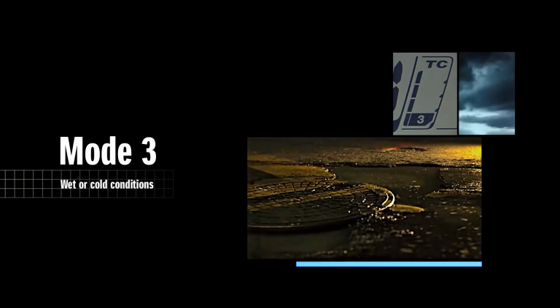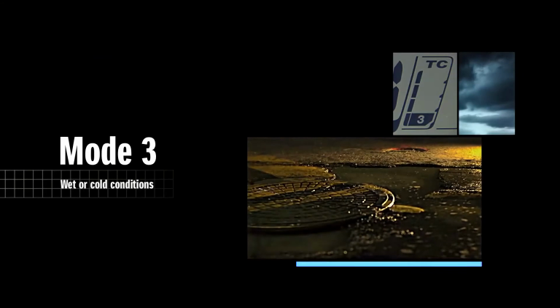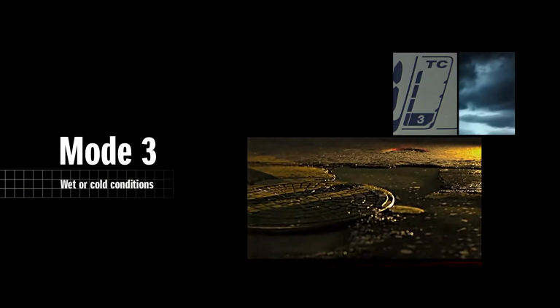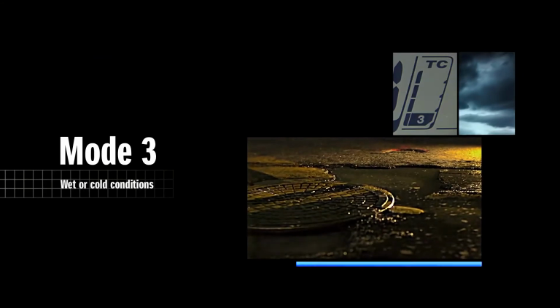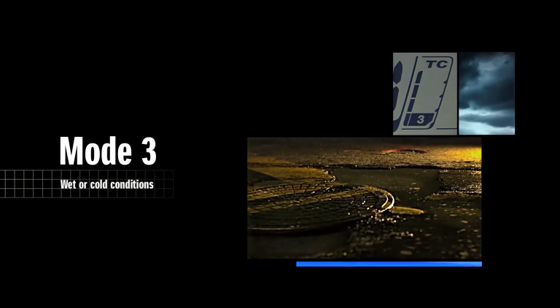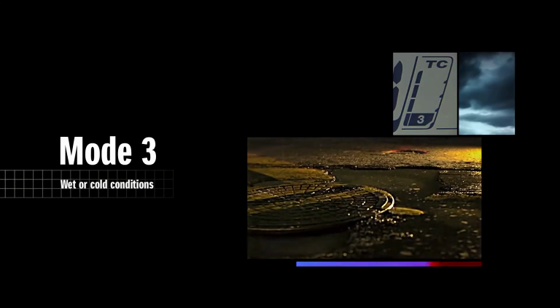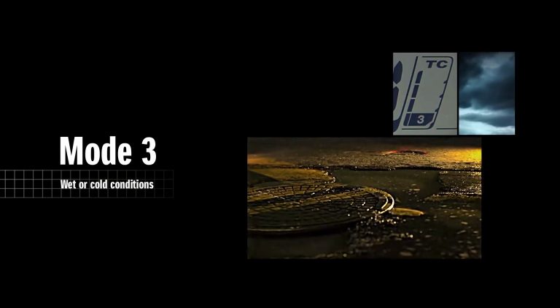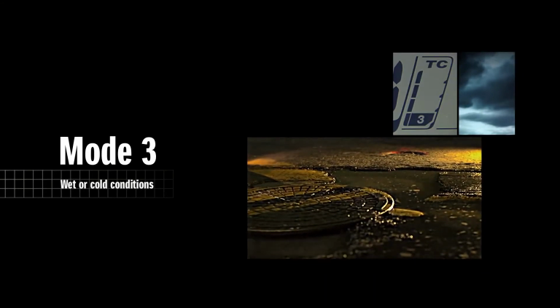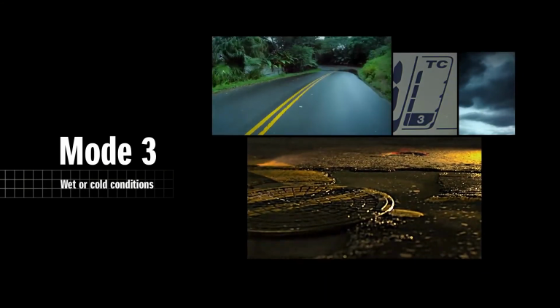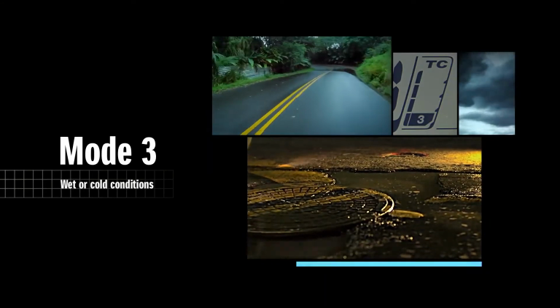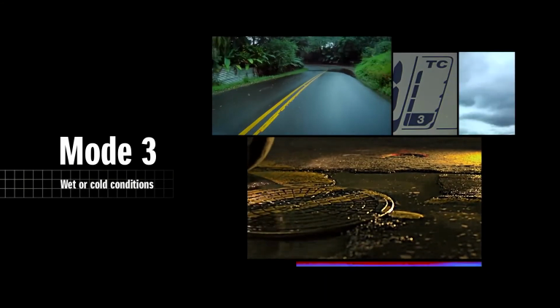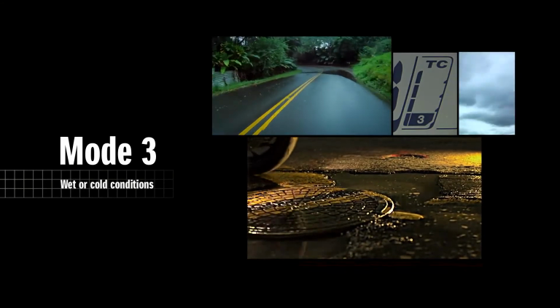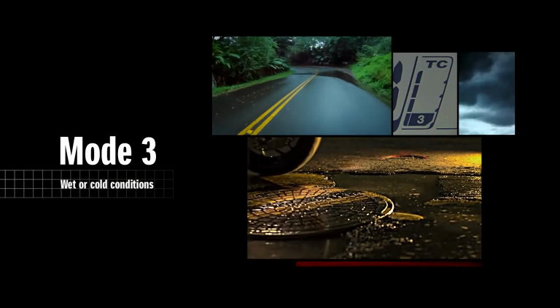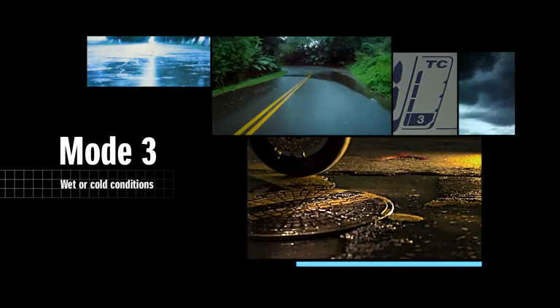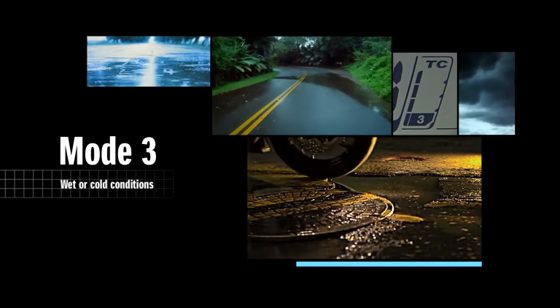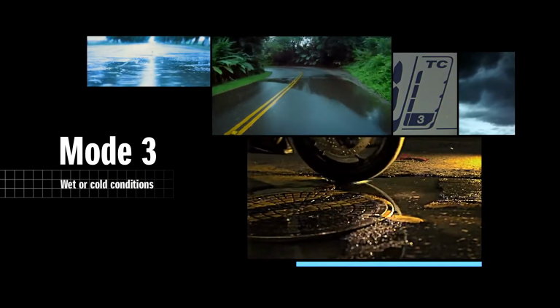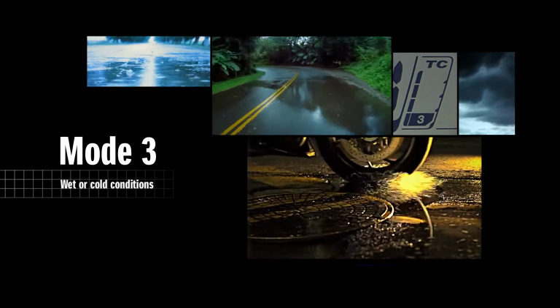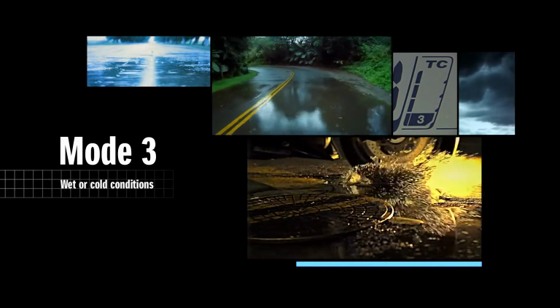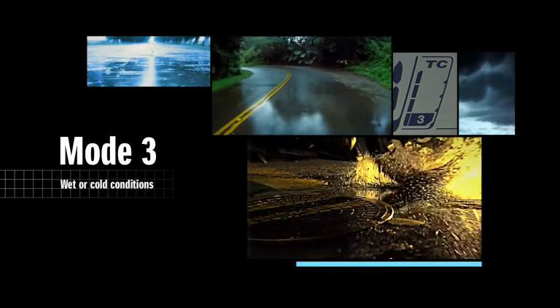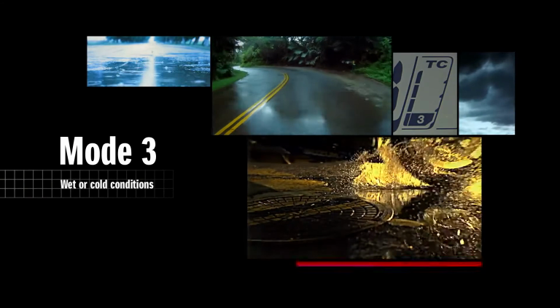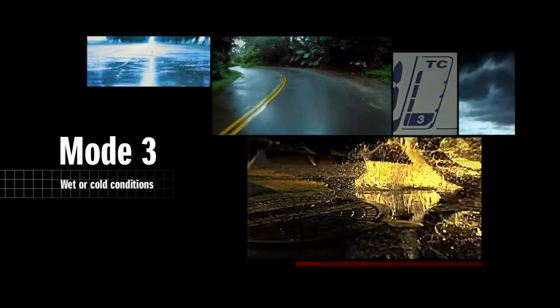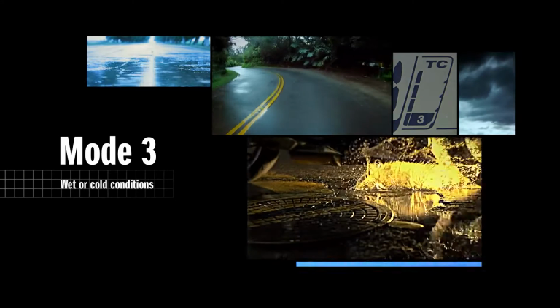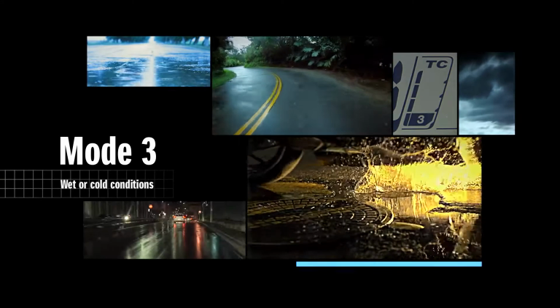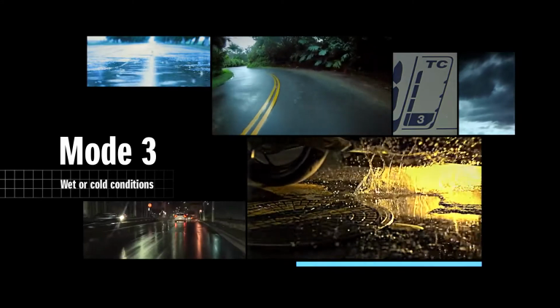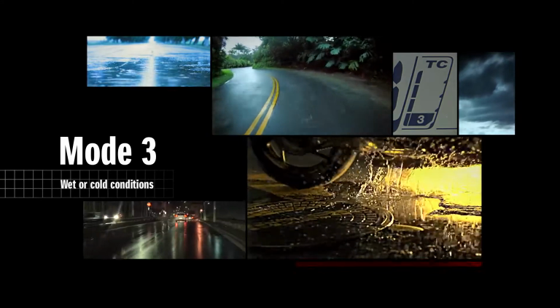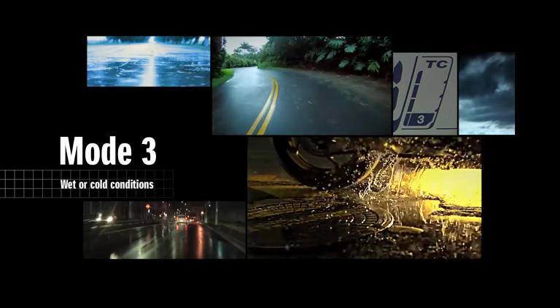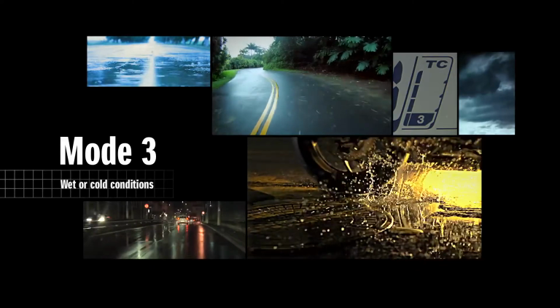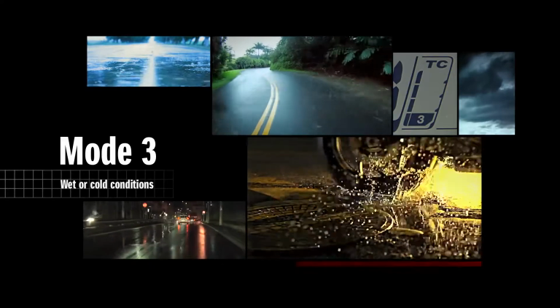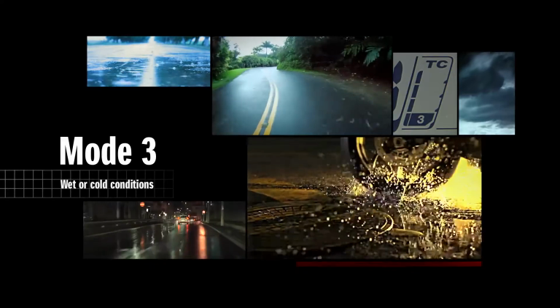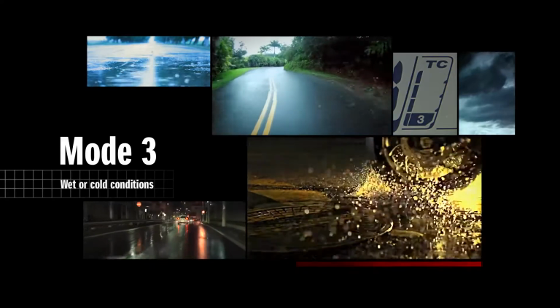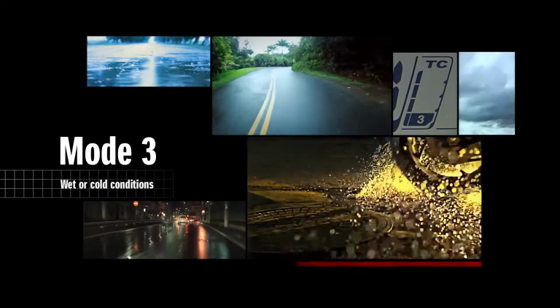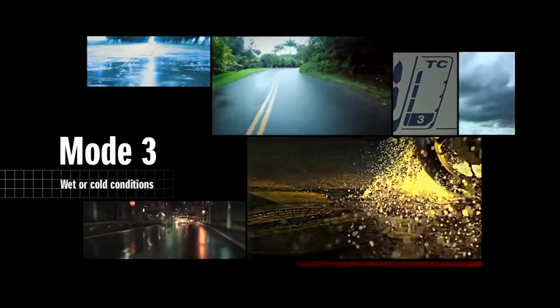Mode 3 is the highest sensitivity level and activates earlier than the other two modes.